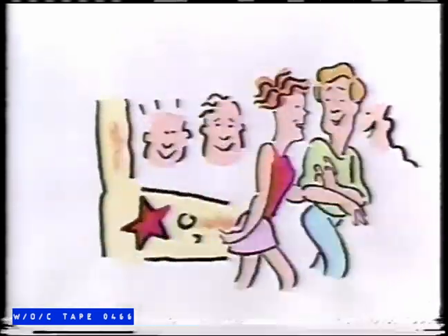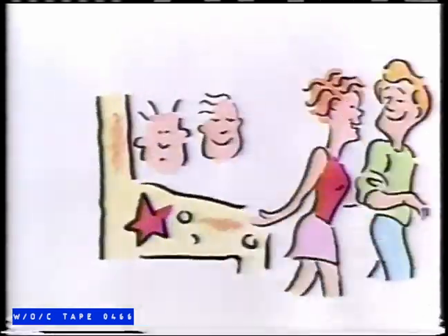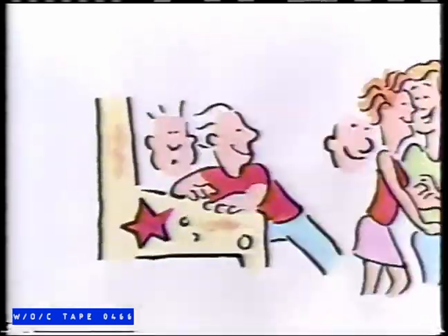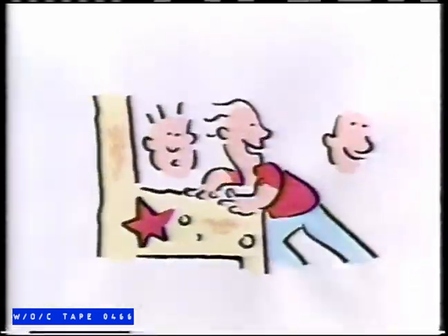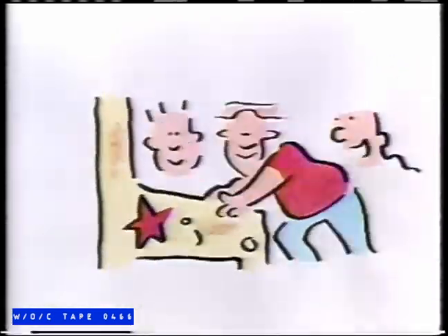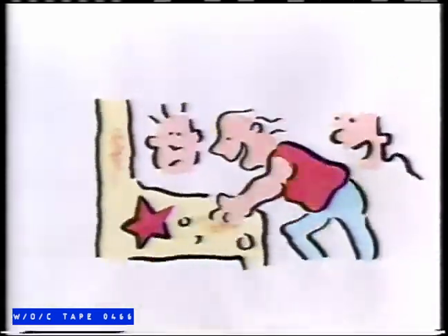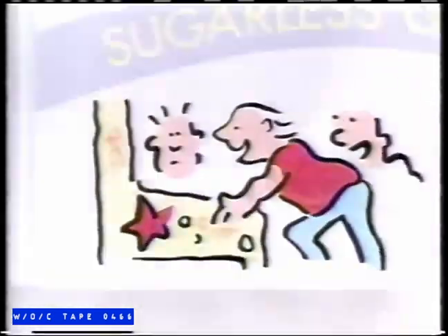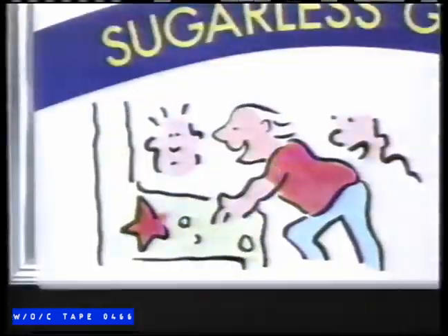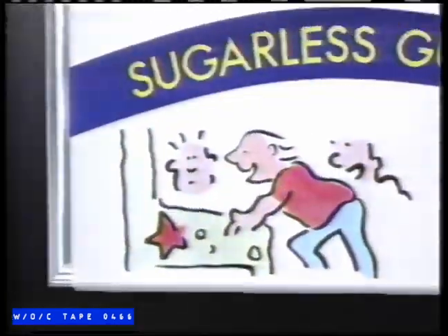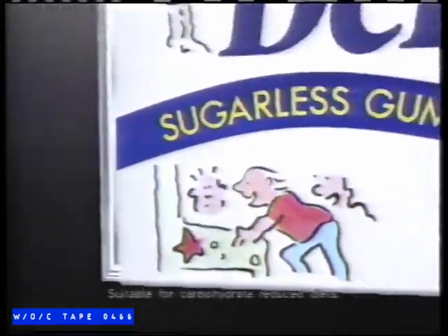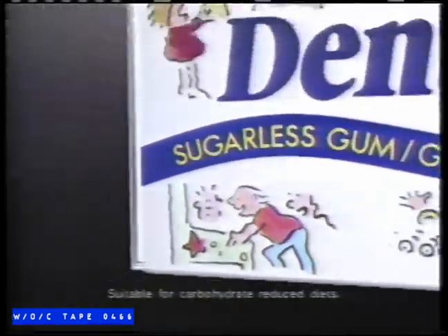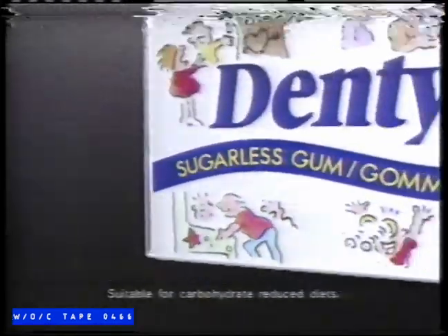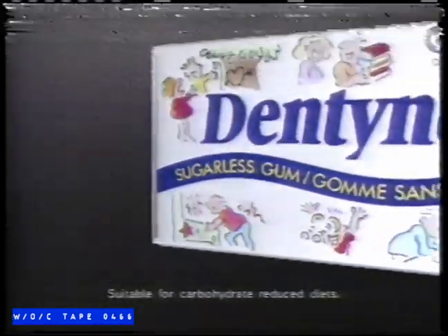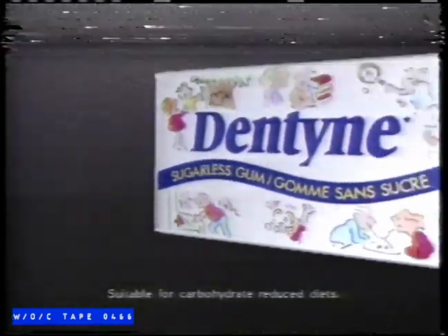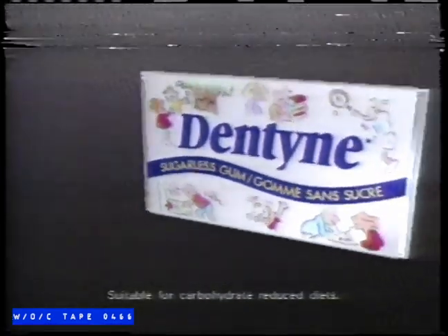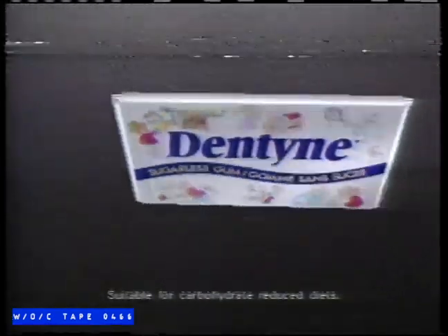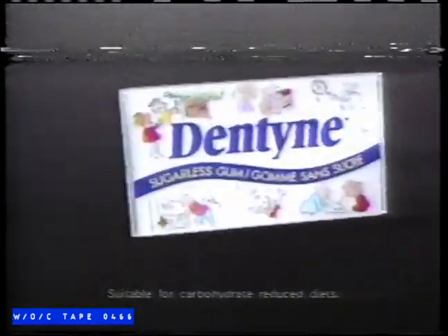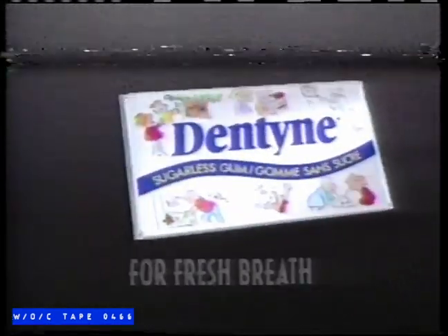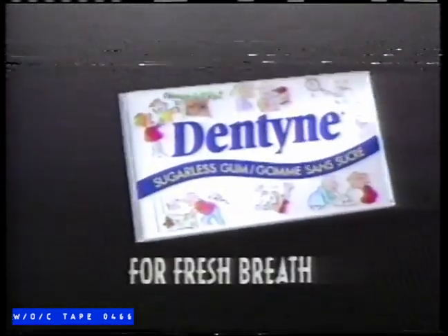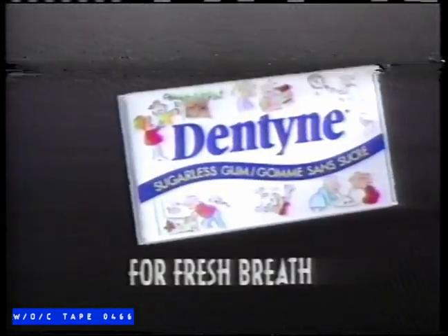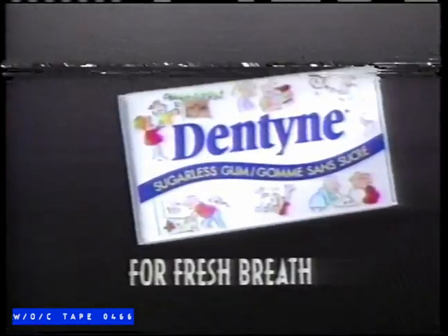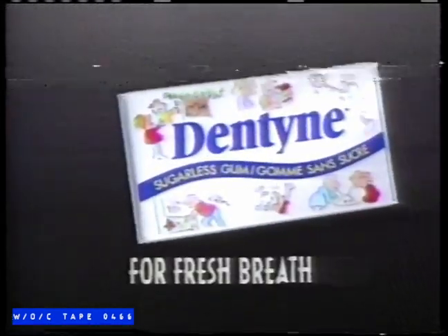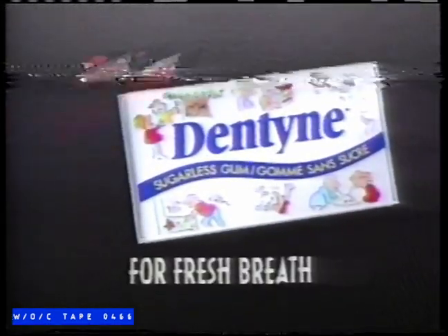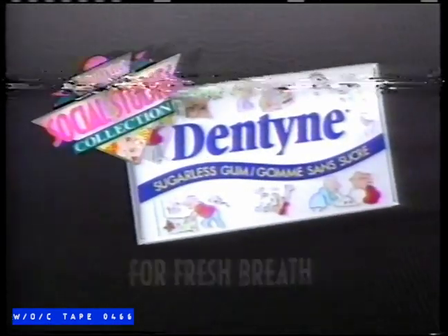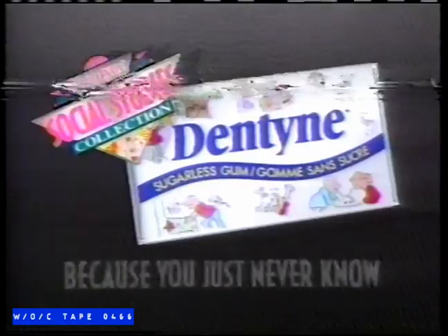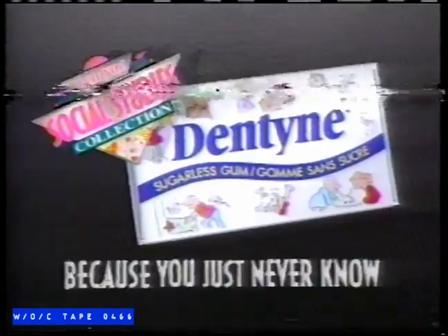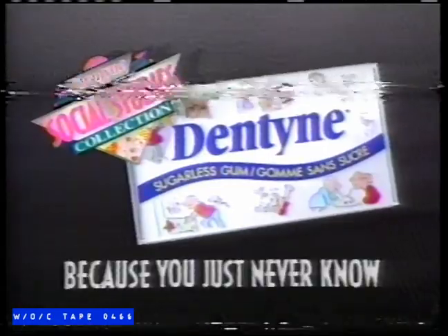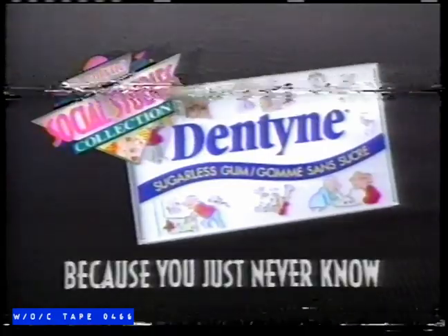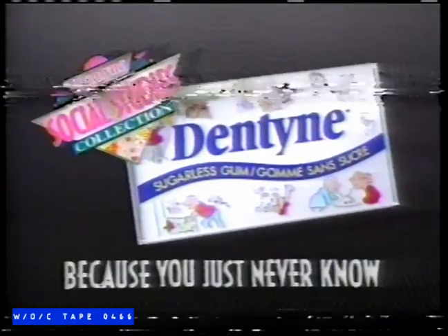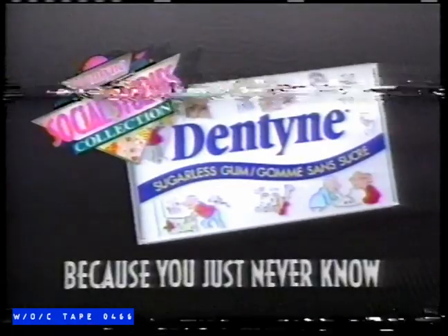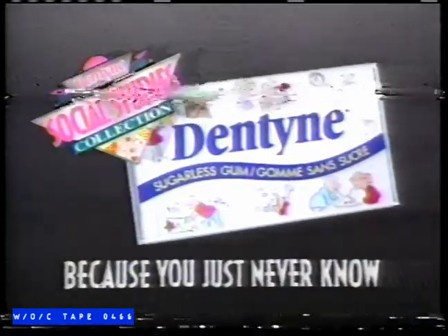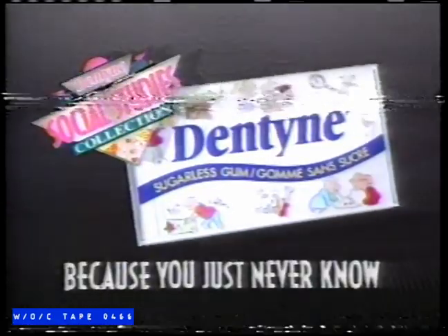Look for new Social Studies Collector Packs from Dentine for fresh breath — because you just never know.